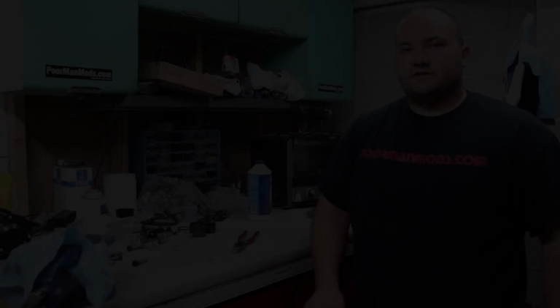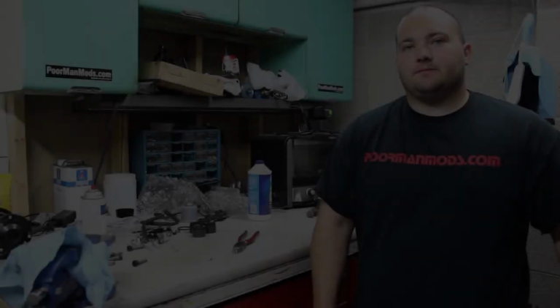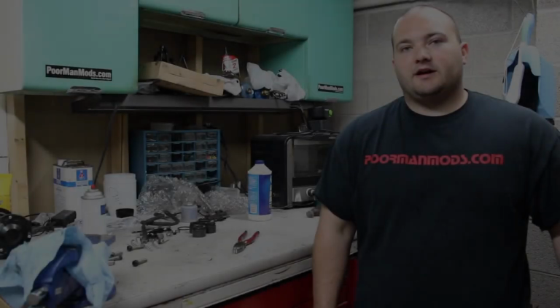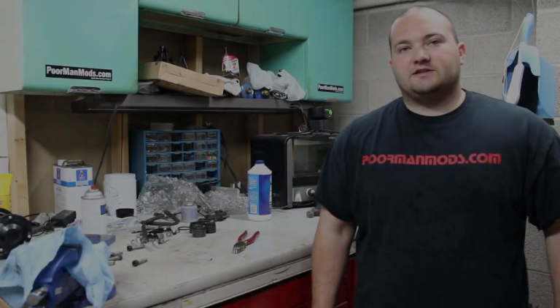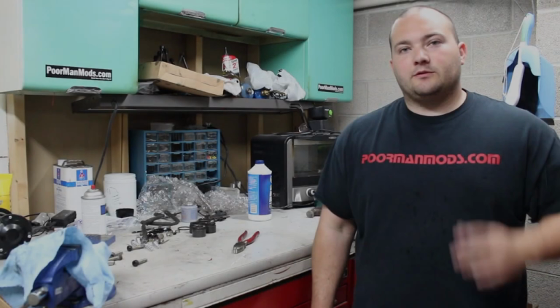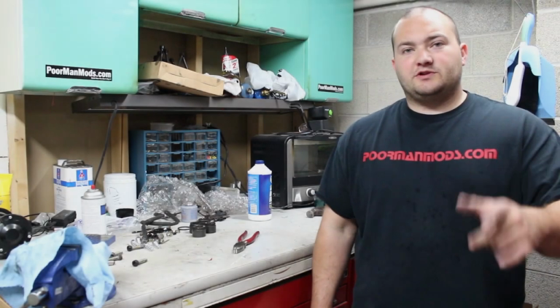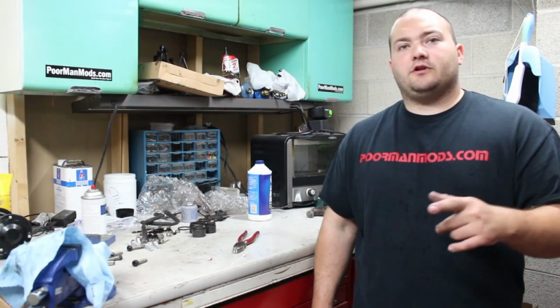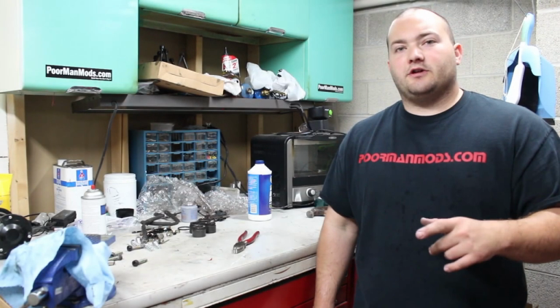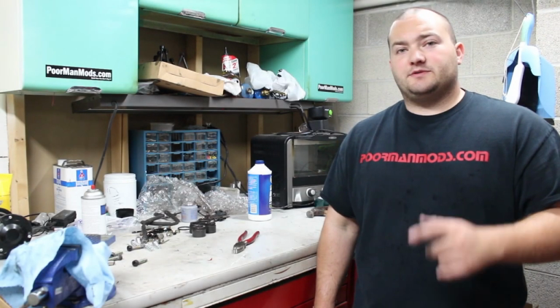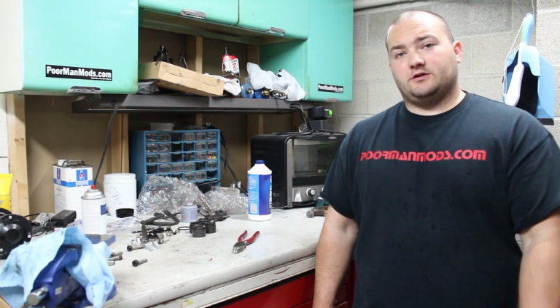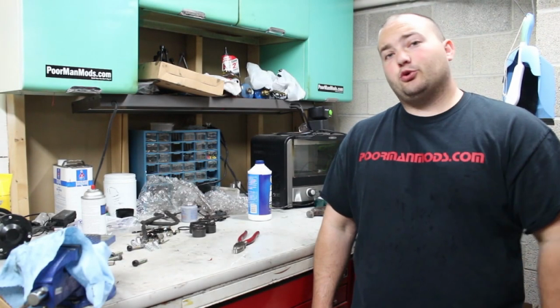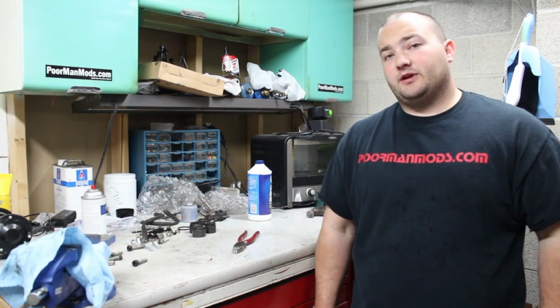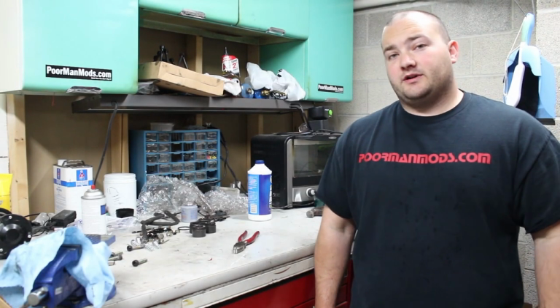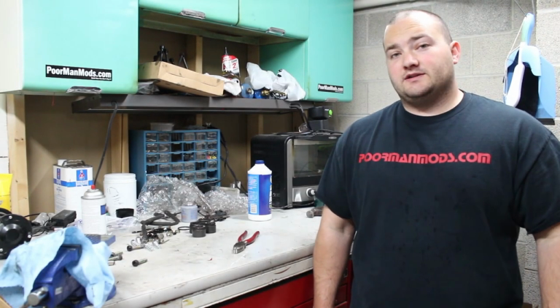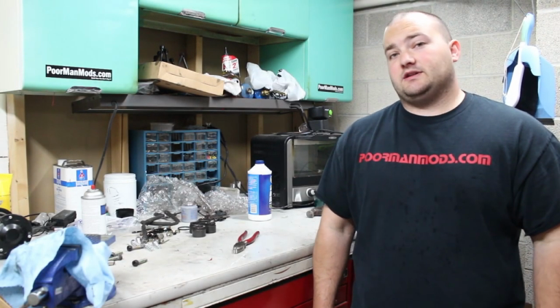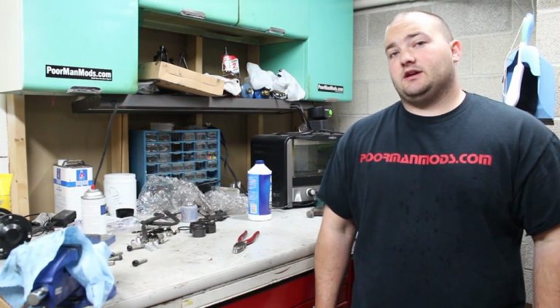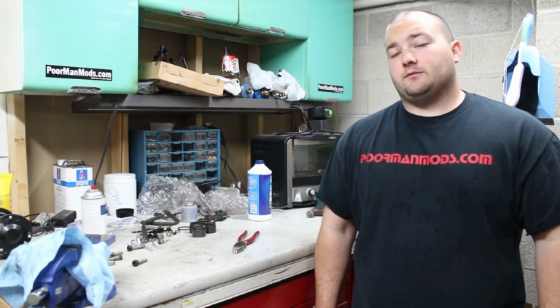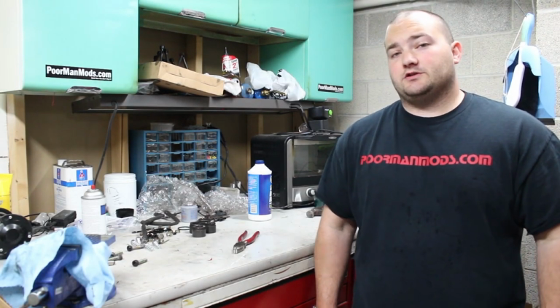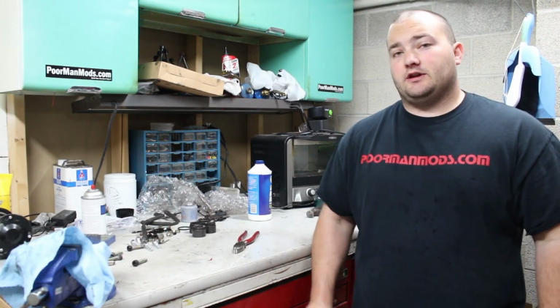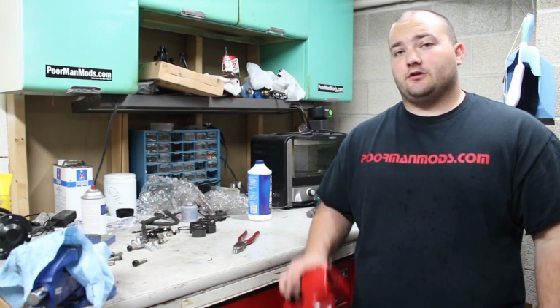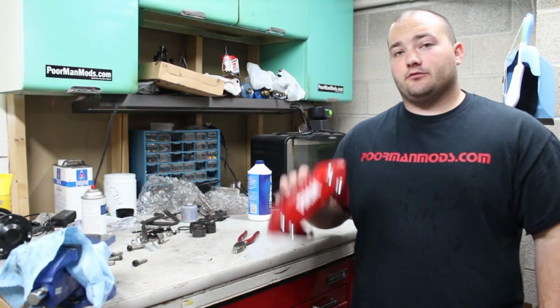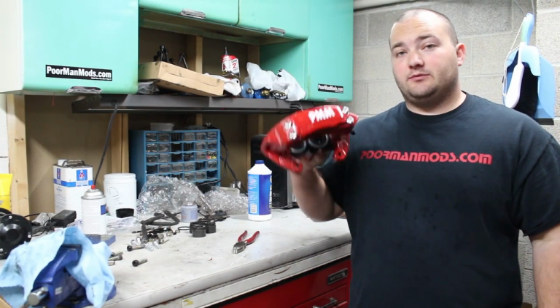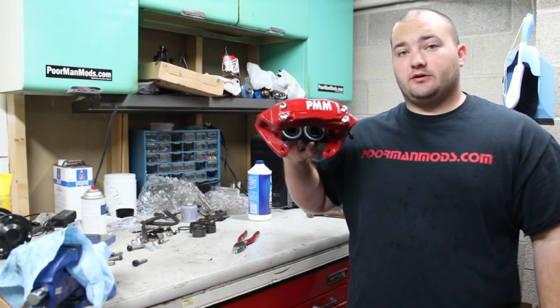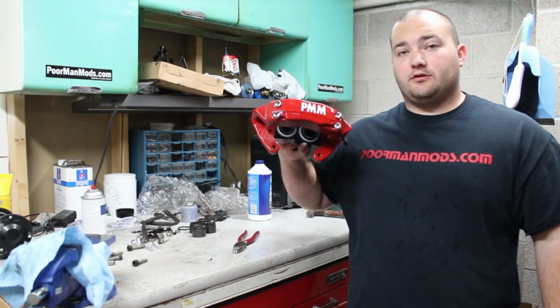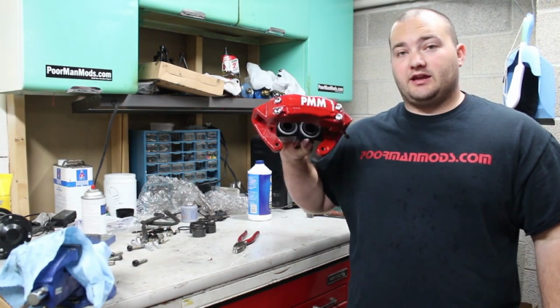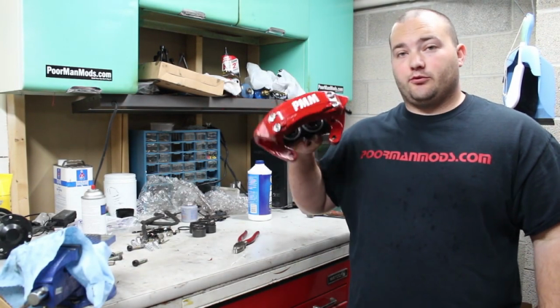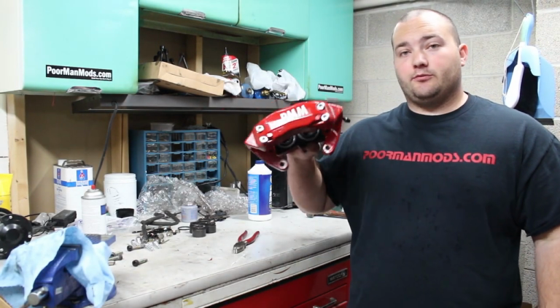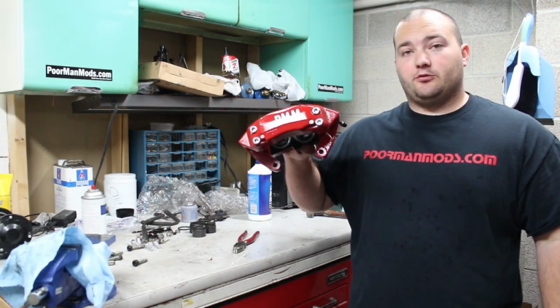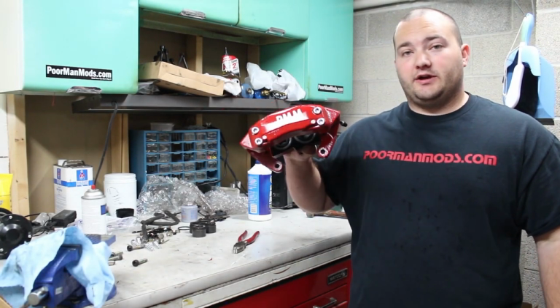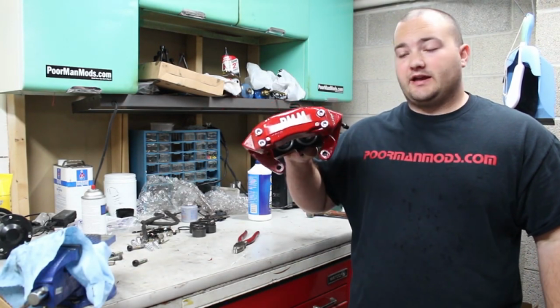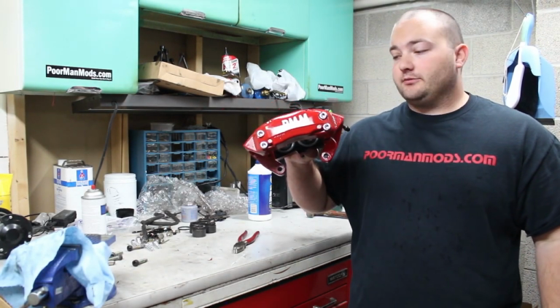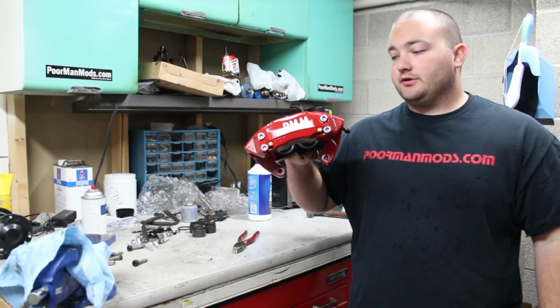What's up guys? Welcome to another episode of Poor Man Mods. Today I'm going to show you how to rebuild a Brembo brake caliper.